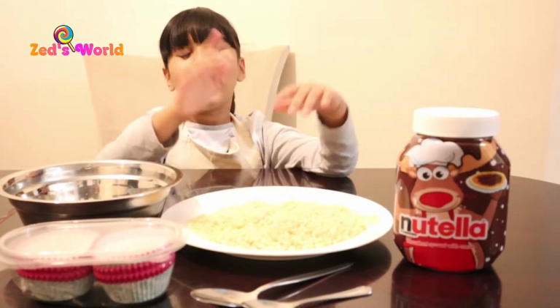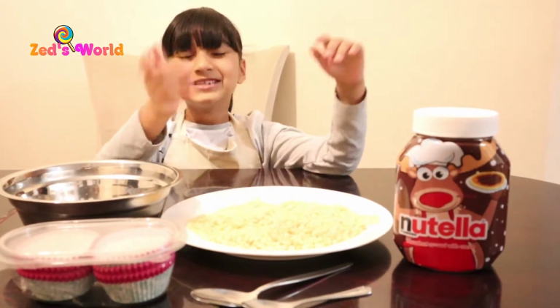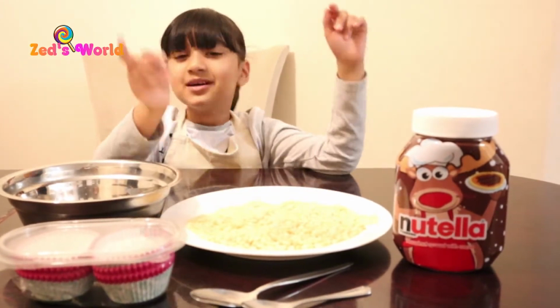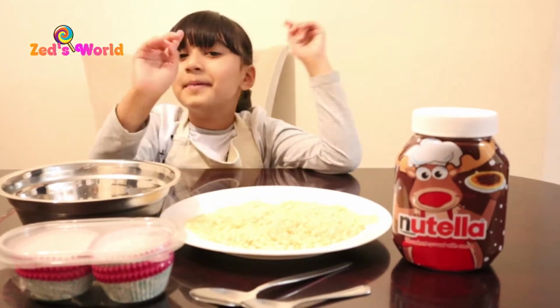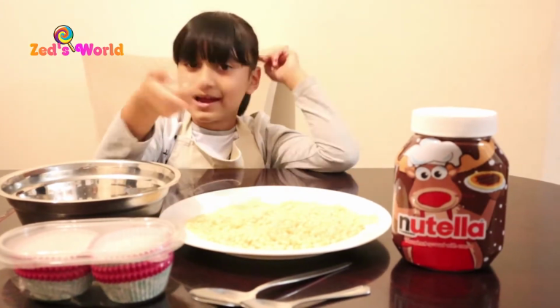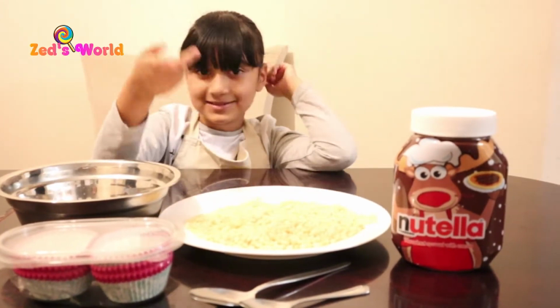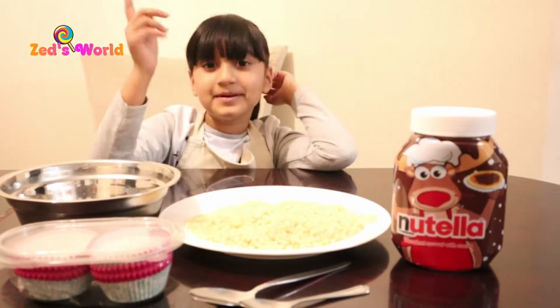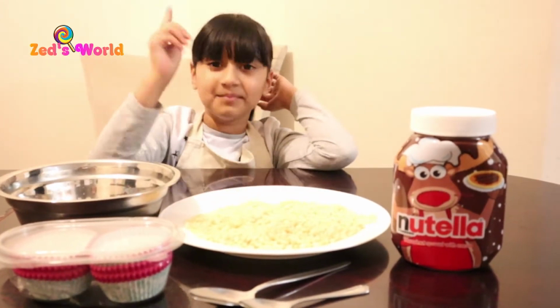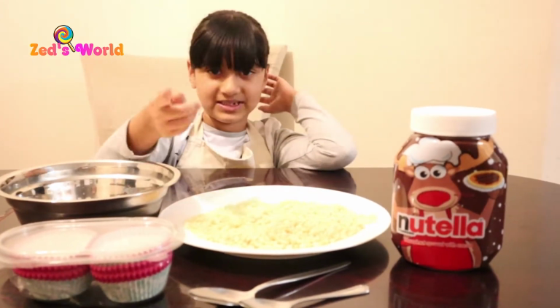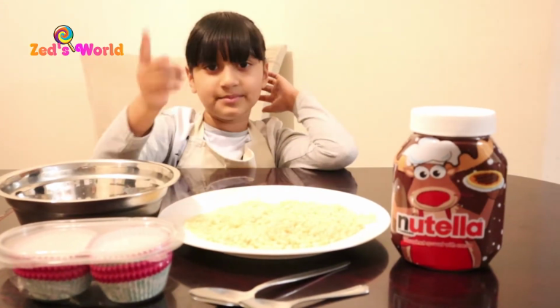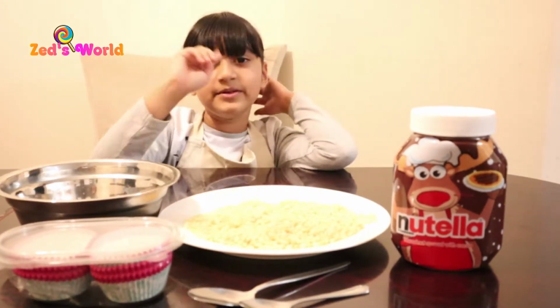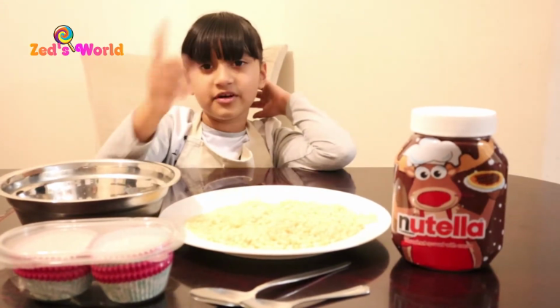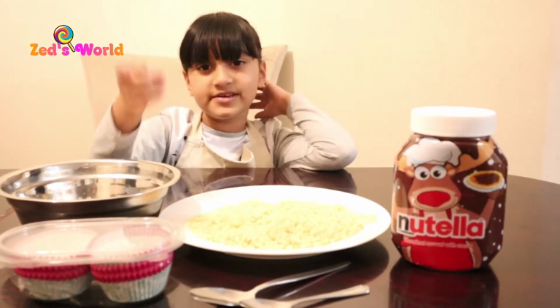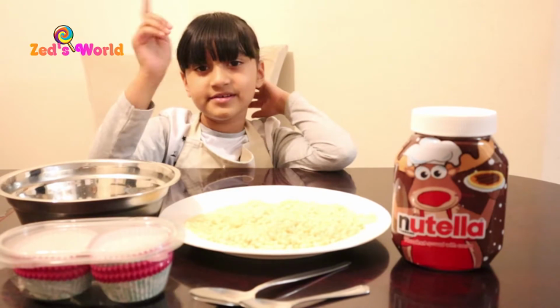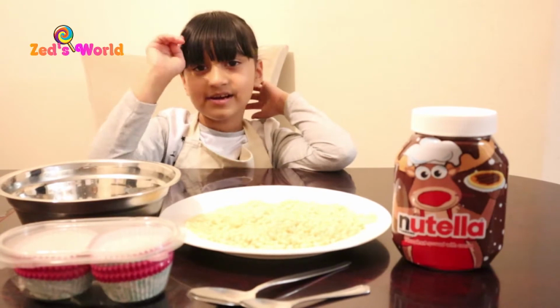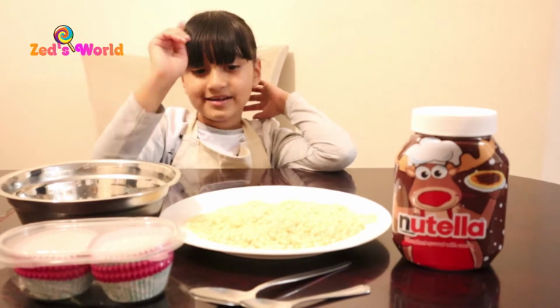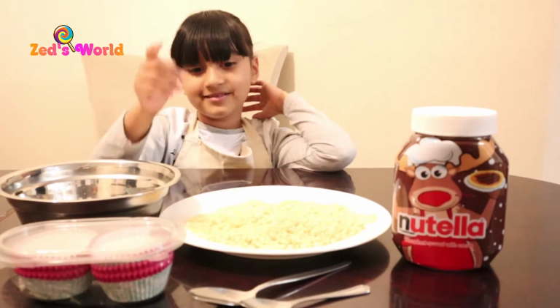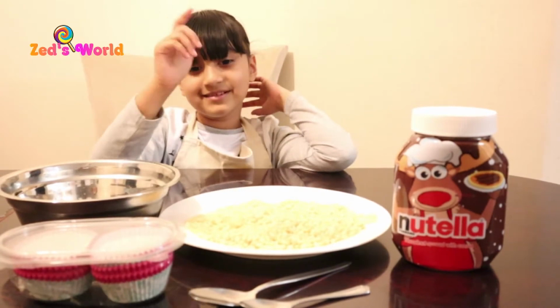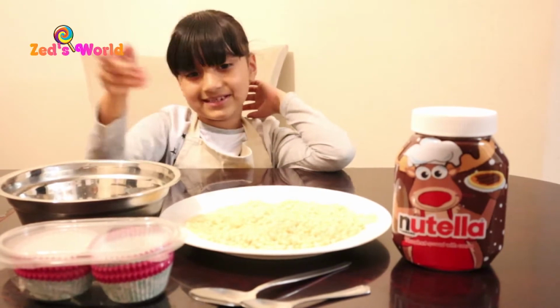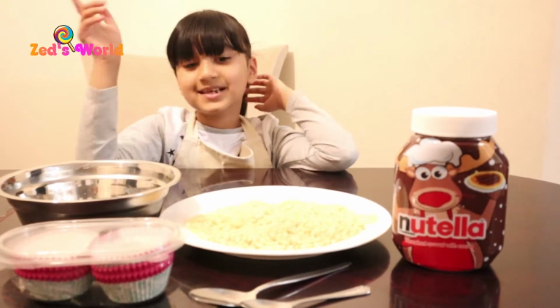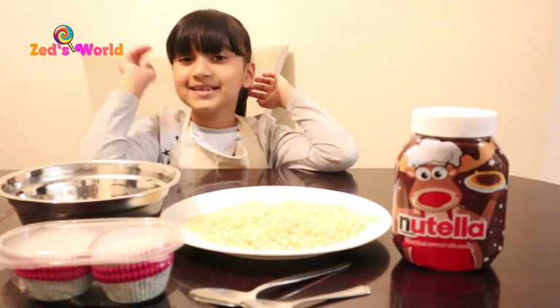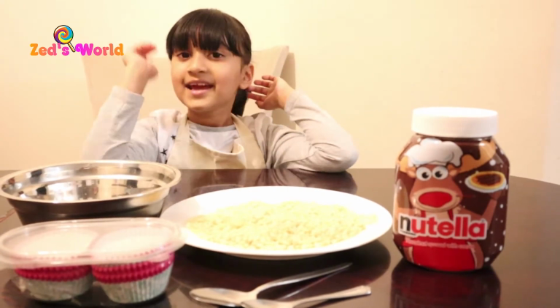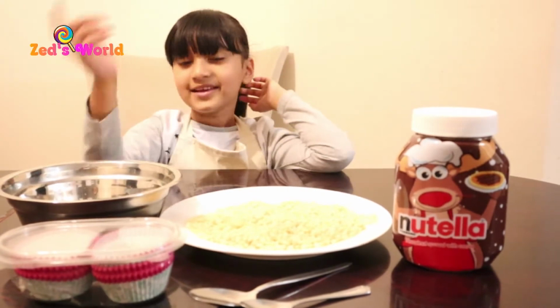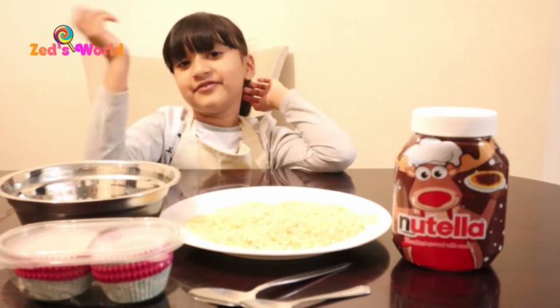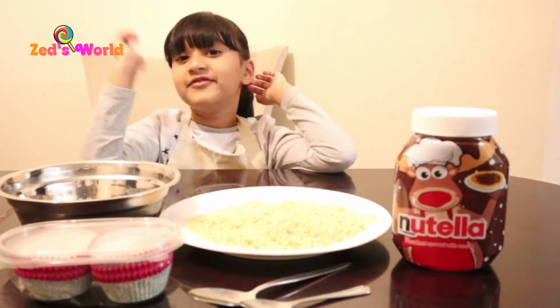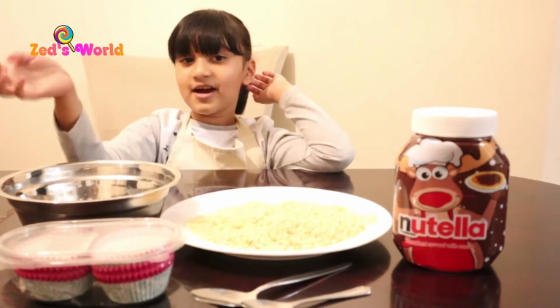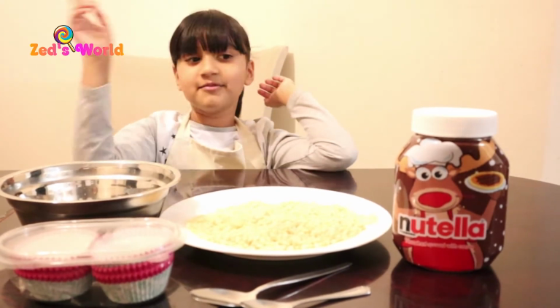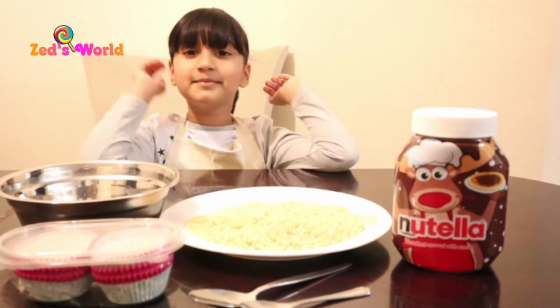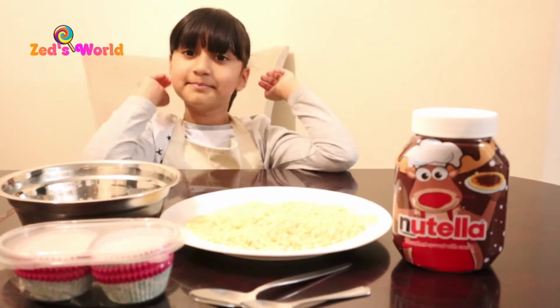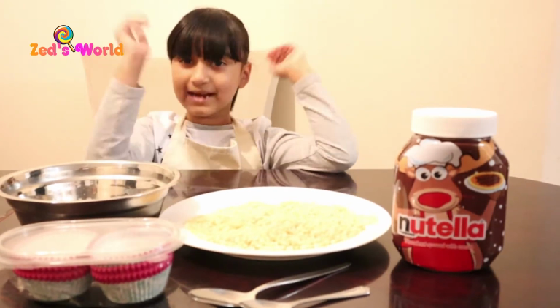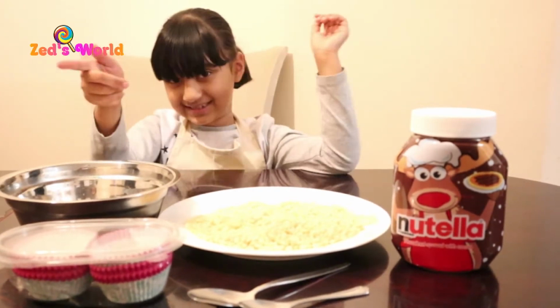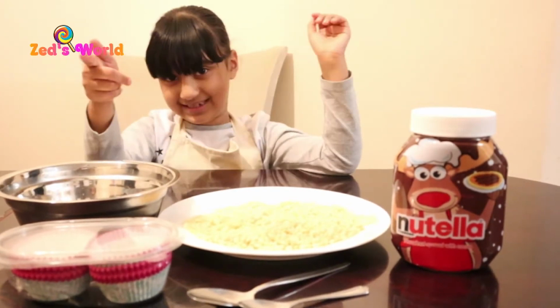But ask your parents' permission before you do this, because it's very messy.